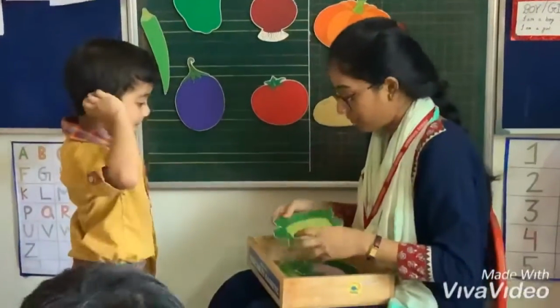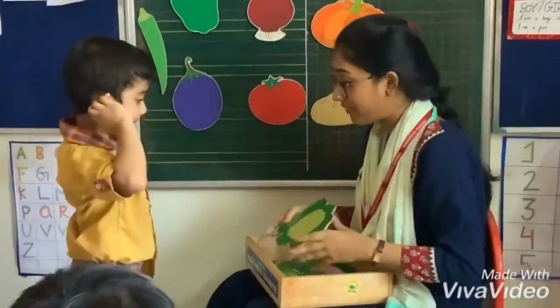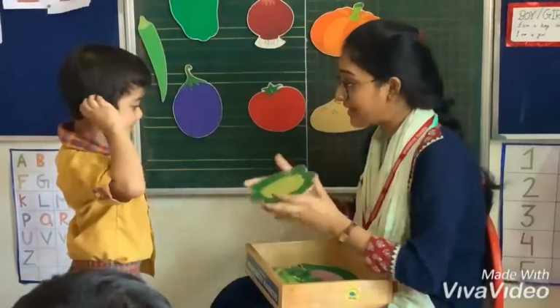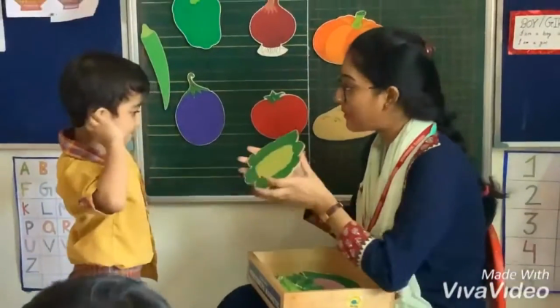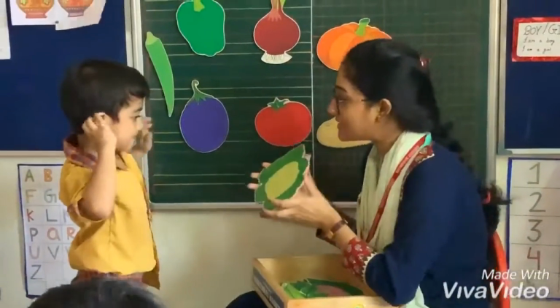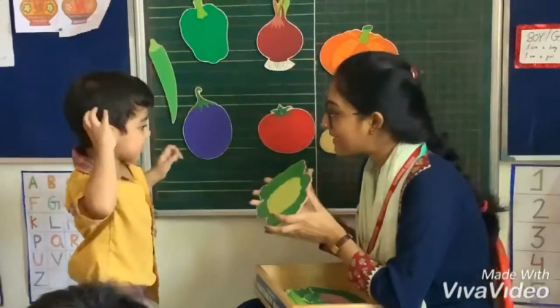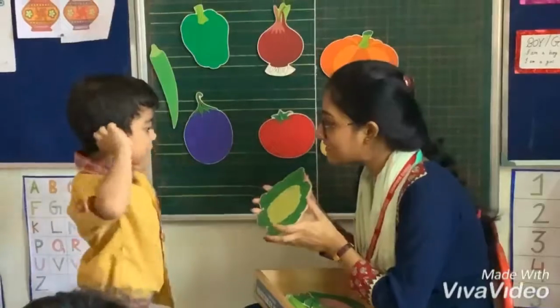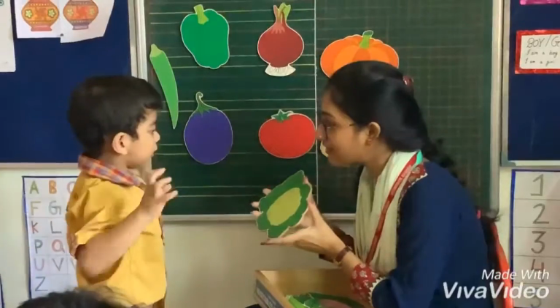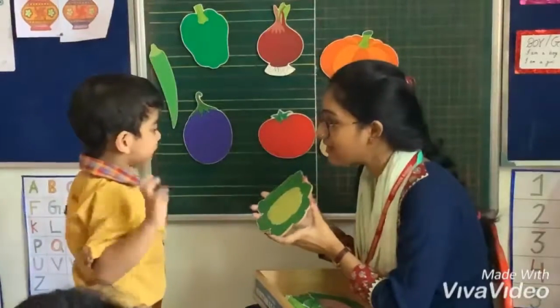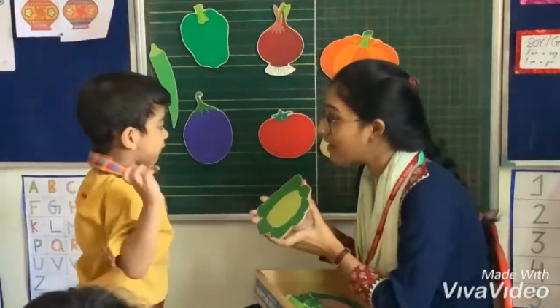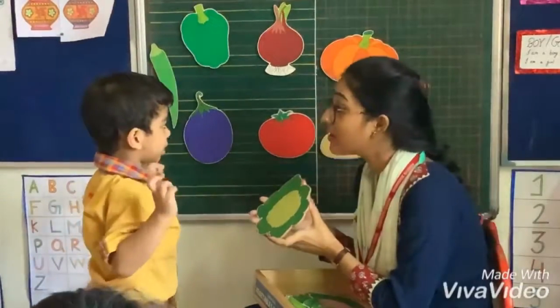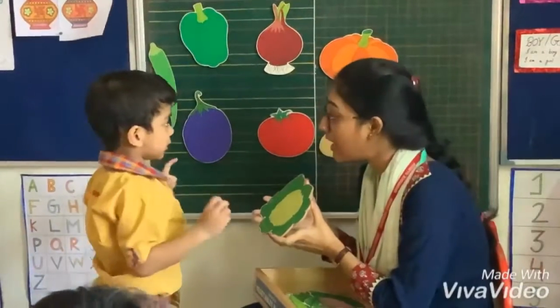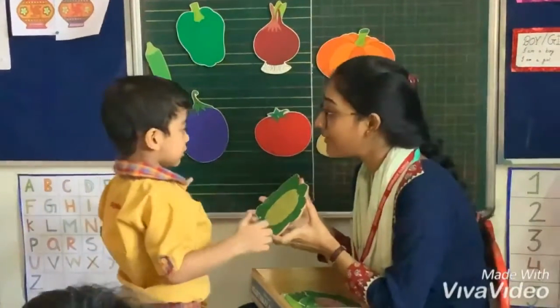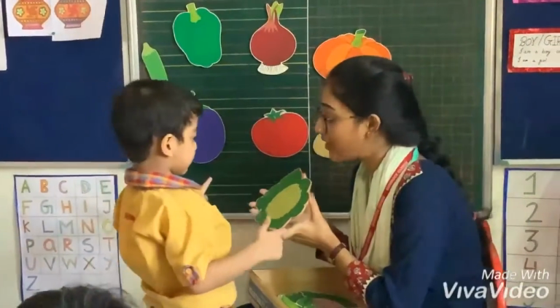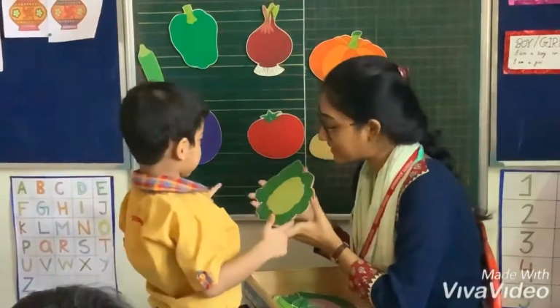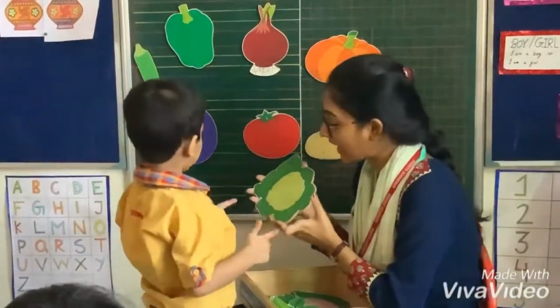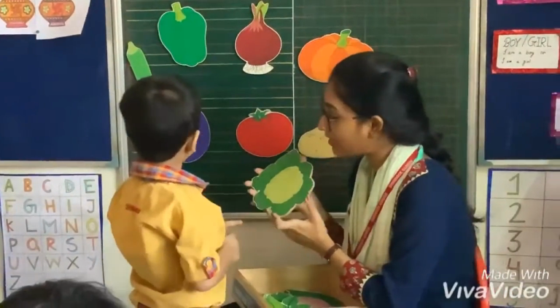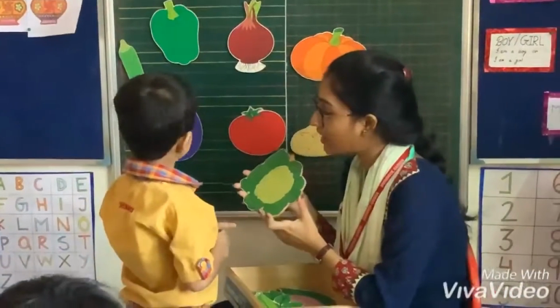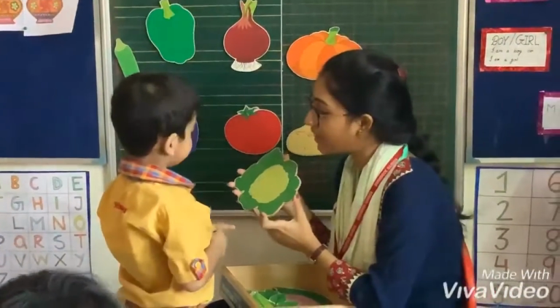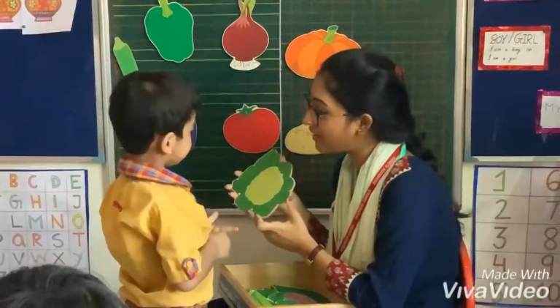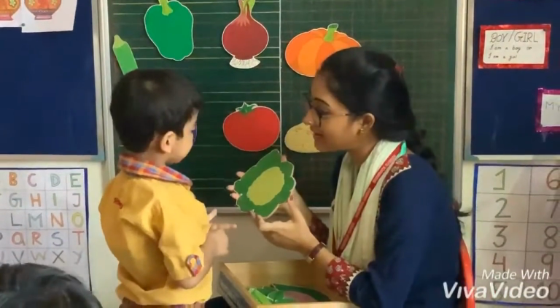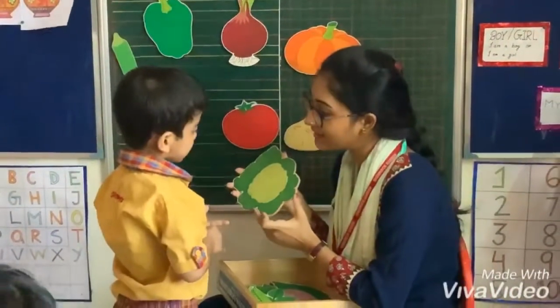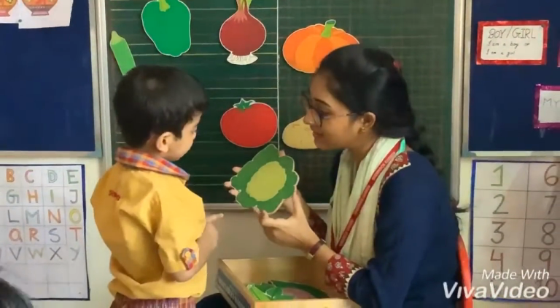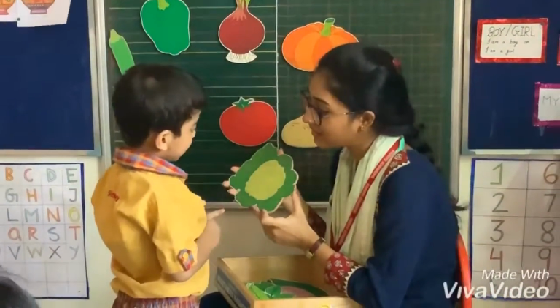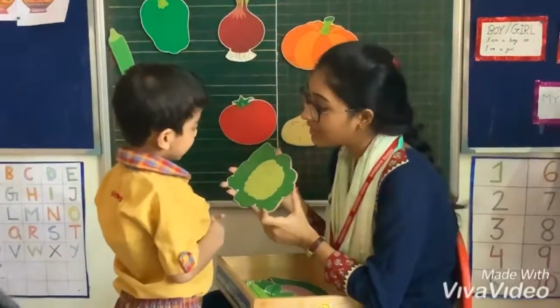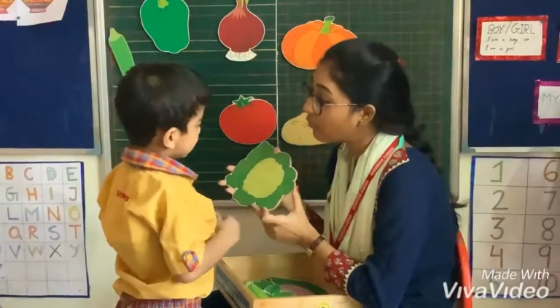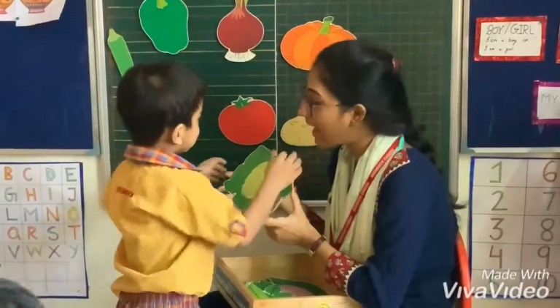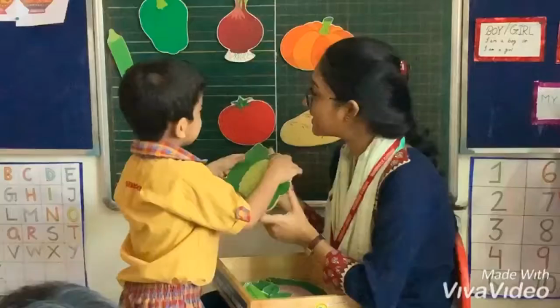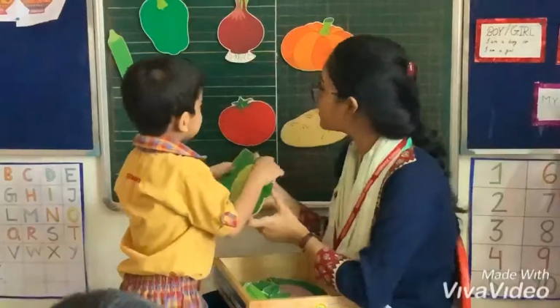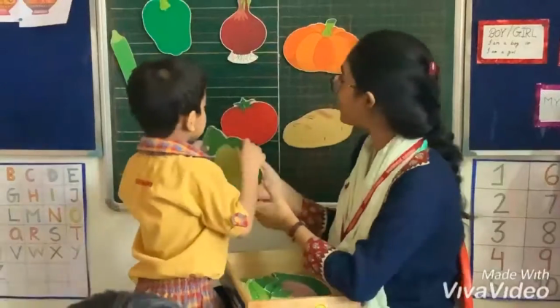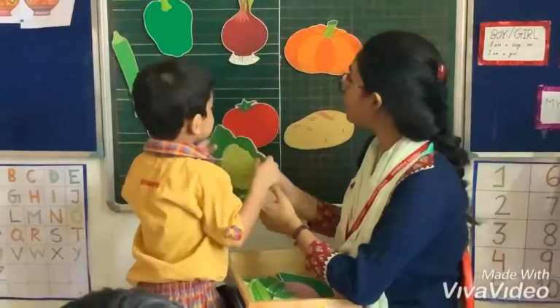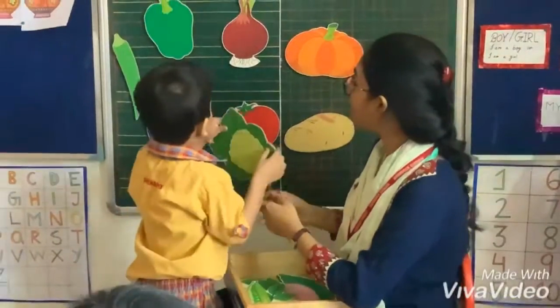Which one do we need next? Cauliflower! What is the color of cauliflower? White. Let's take it on the board.